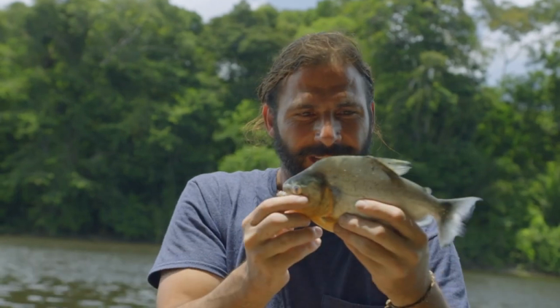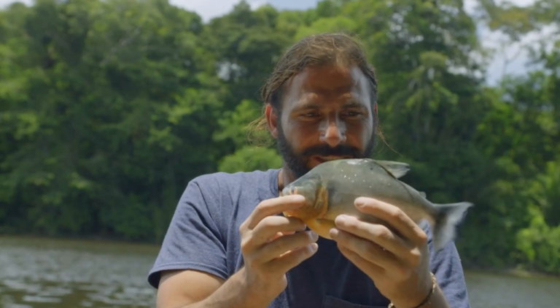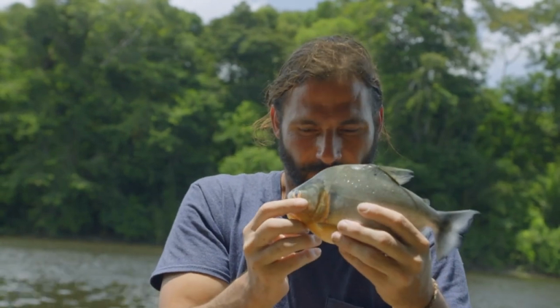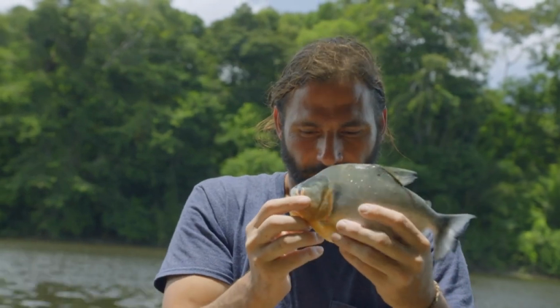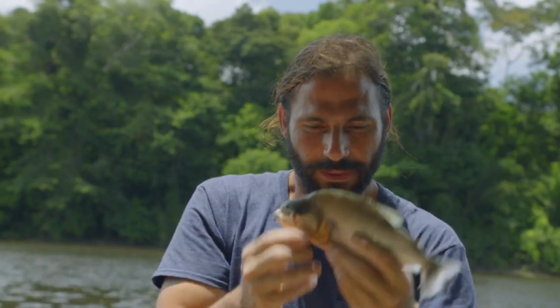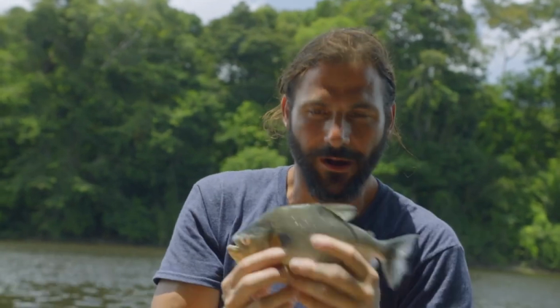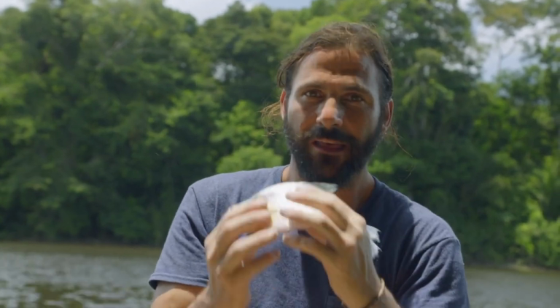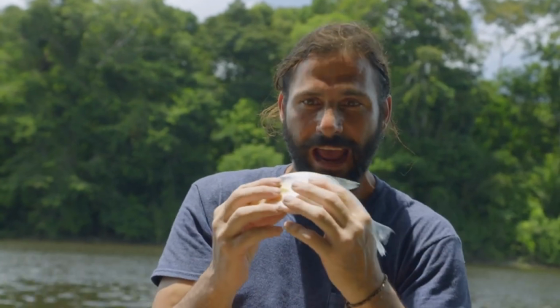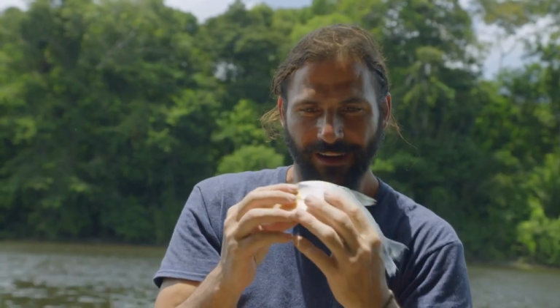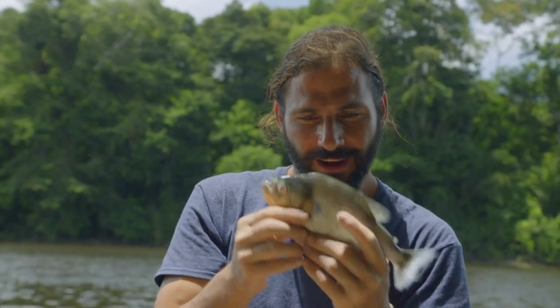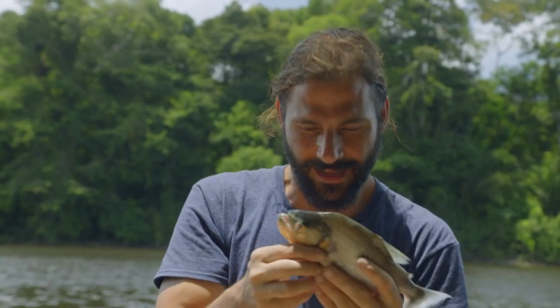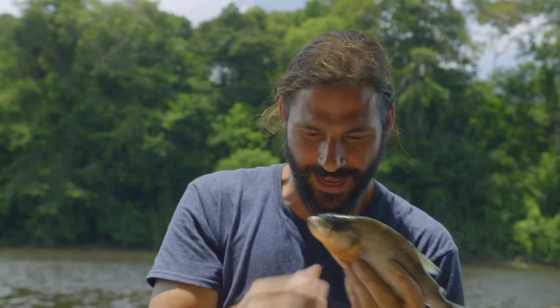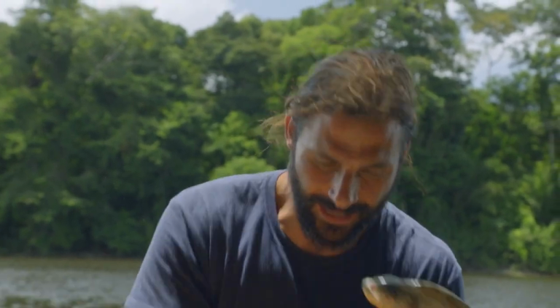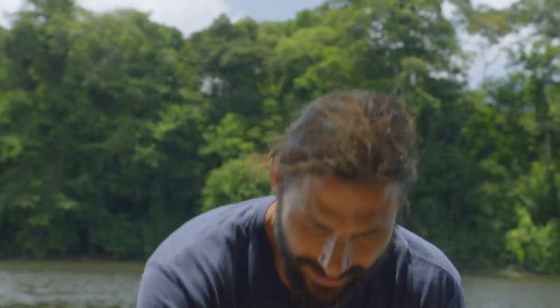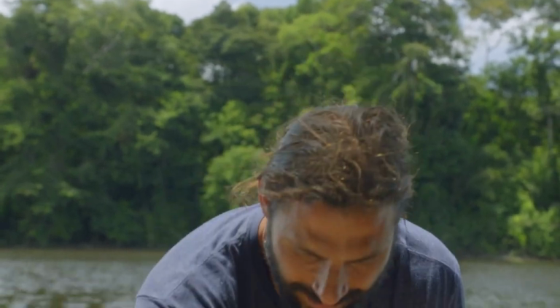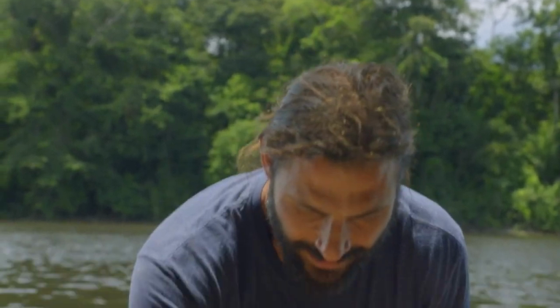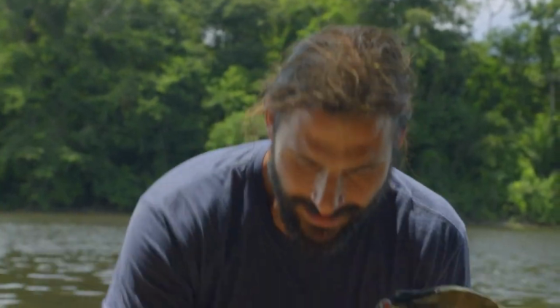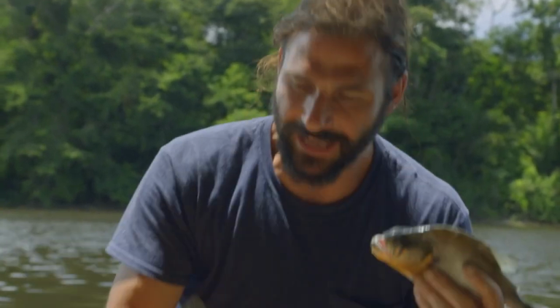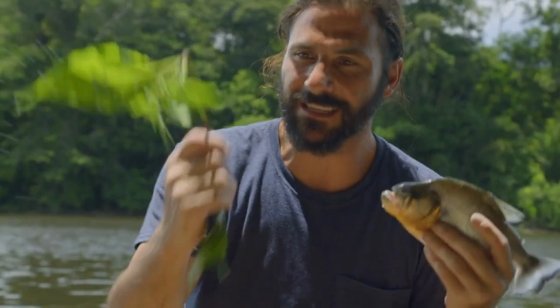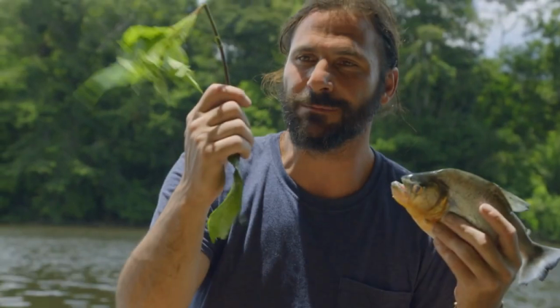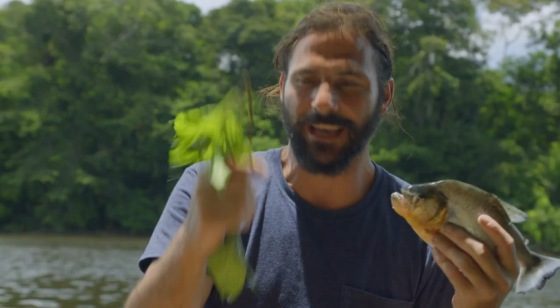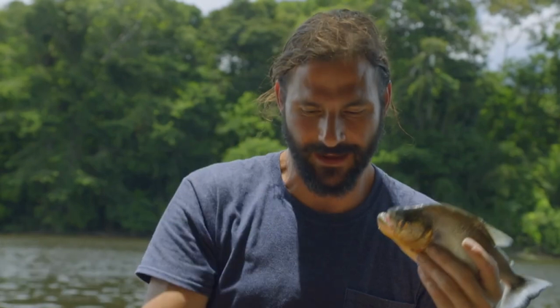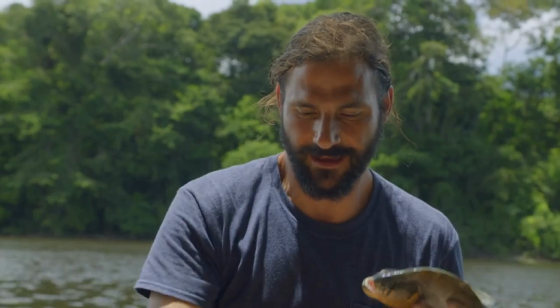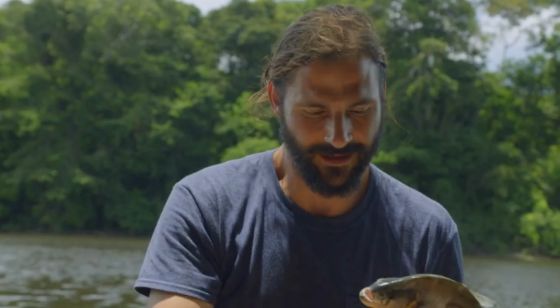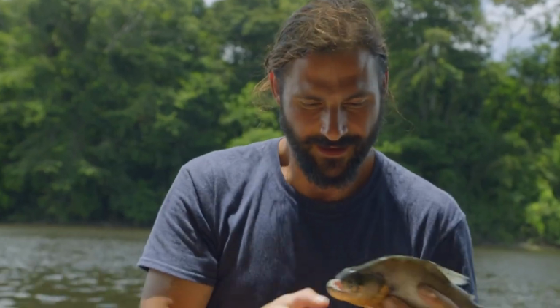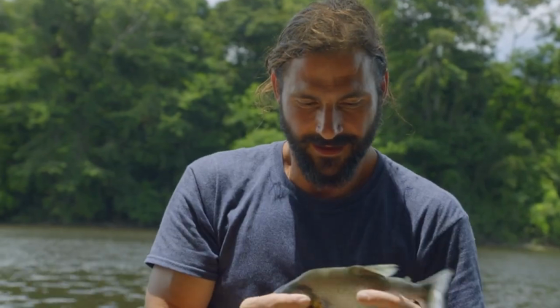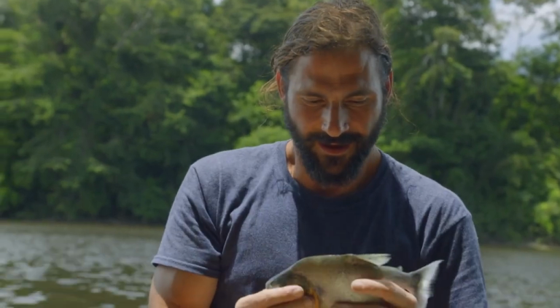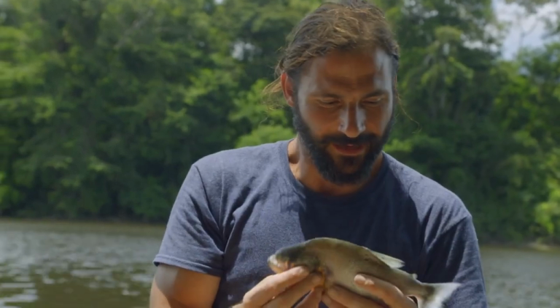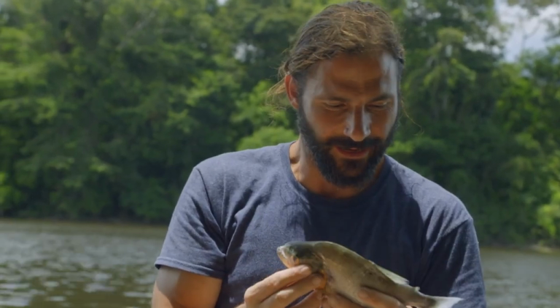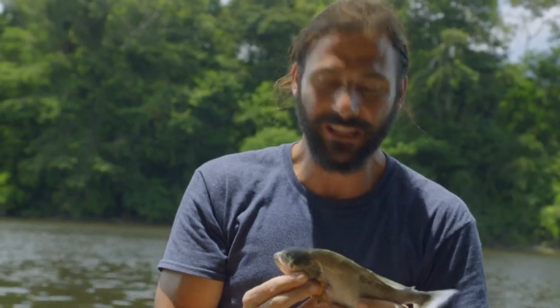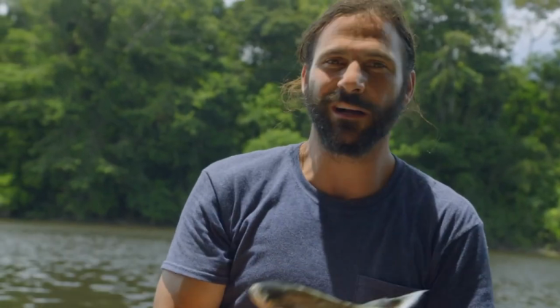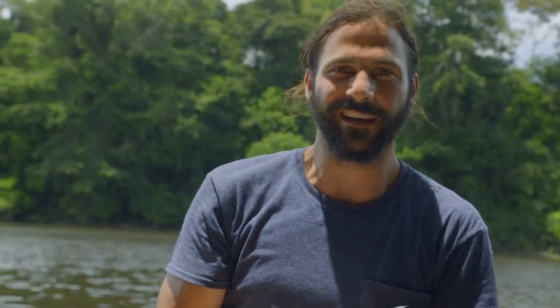So with the piranha that I have here, and thanks to this plant, I'll be eating really well tonight.